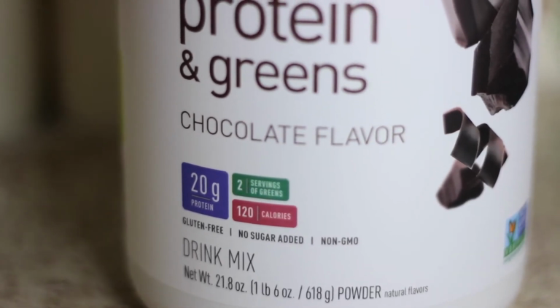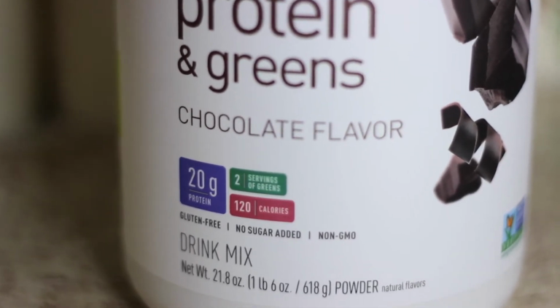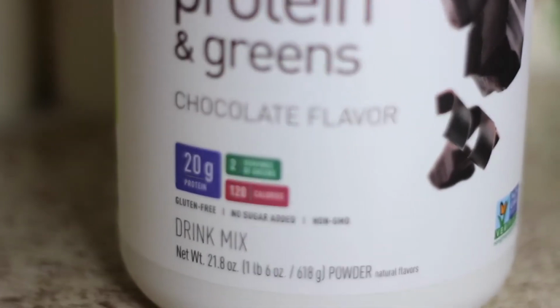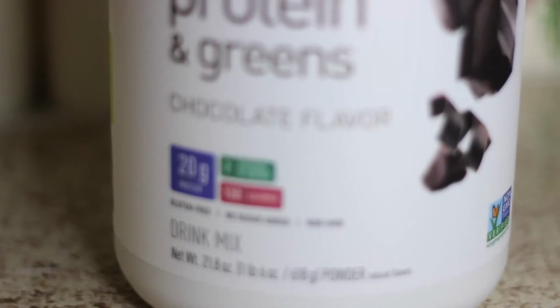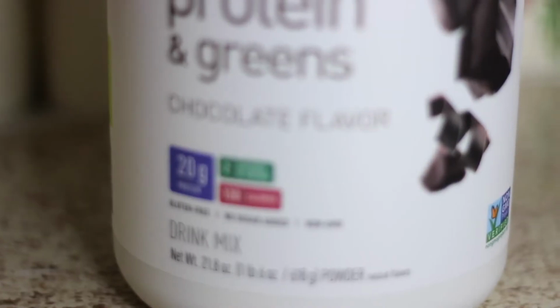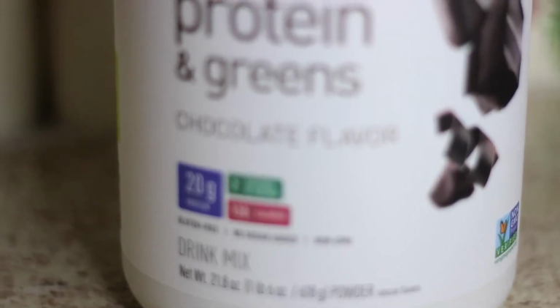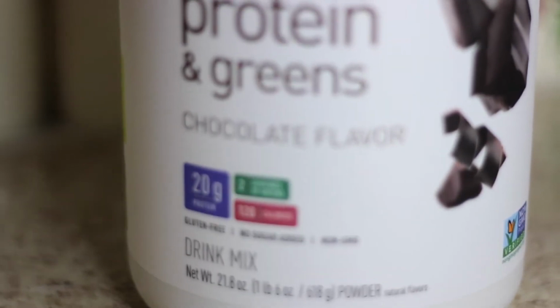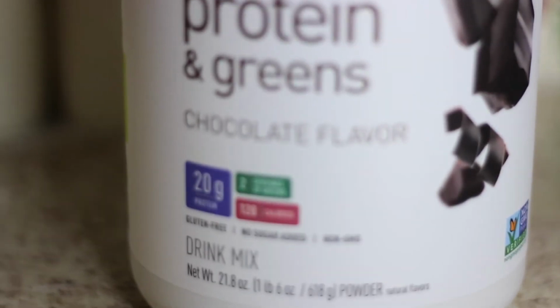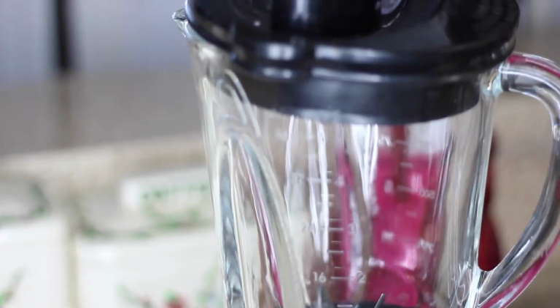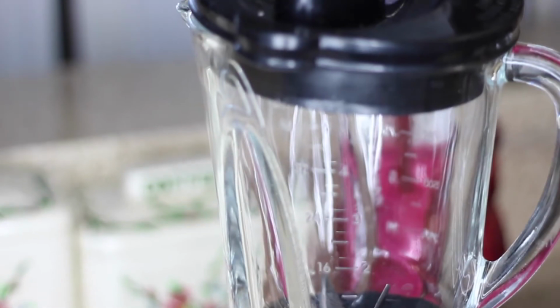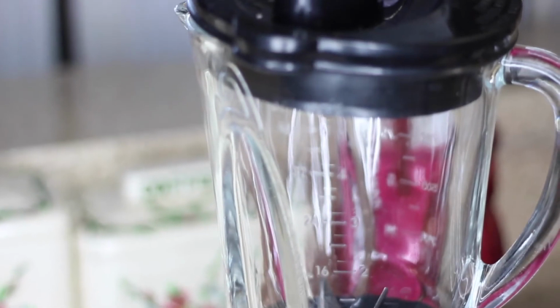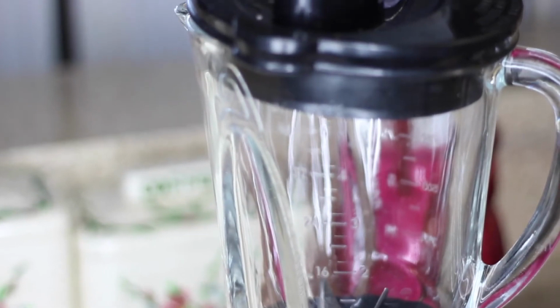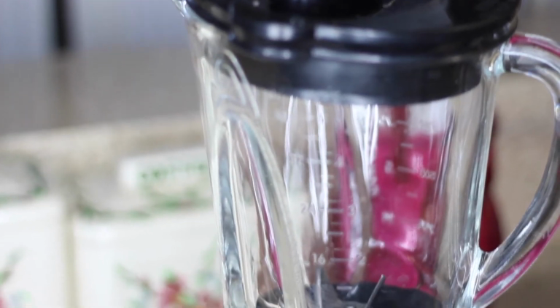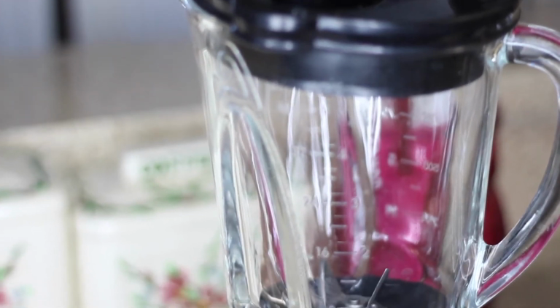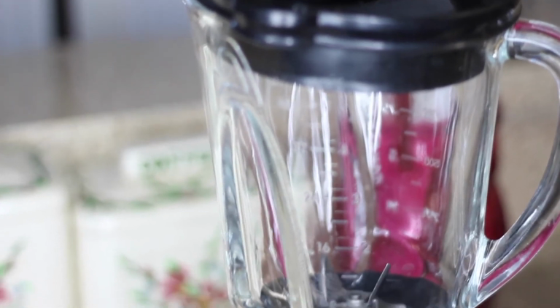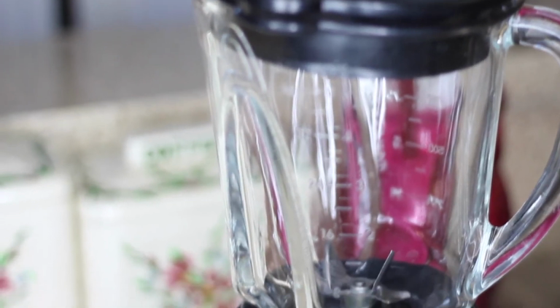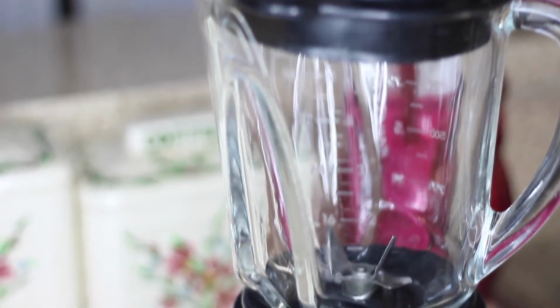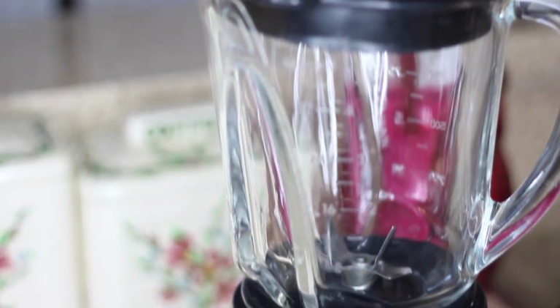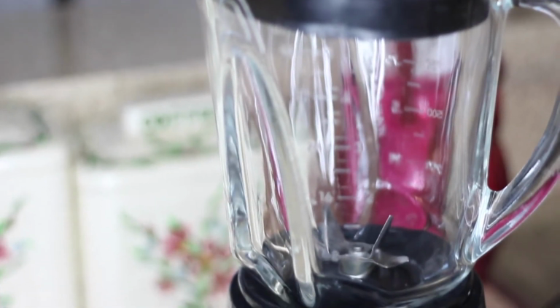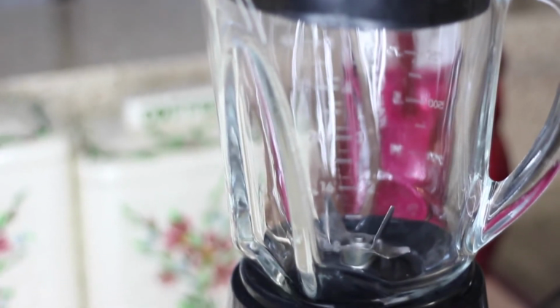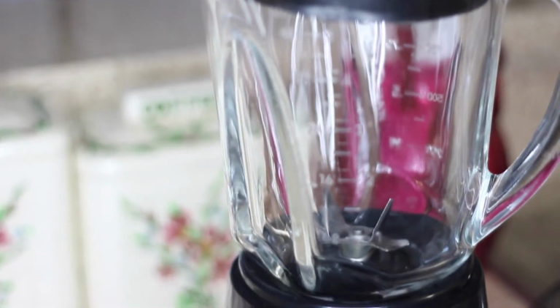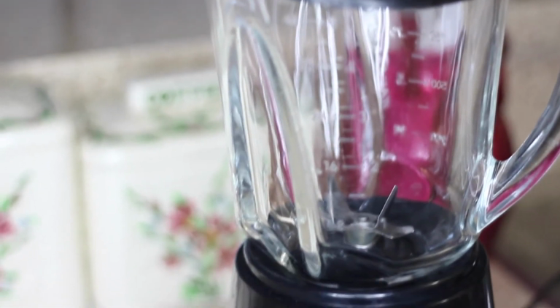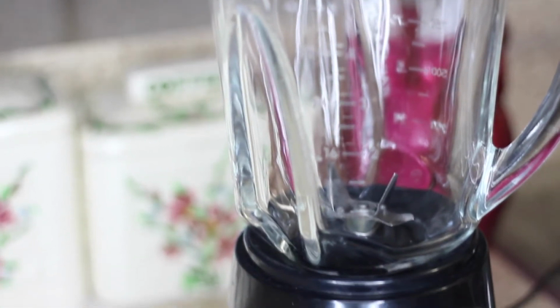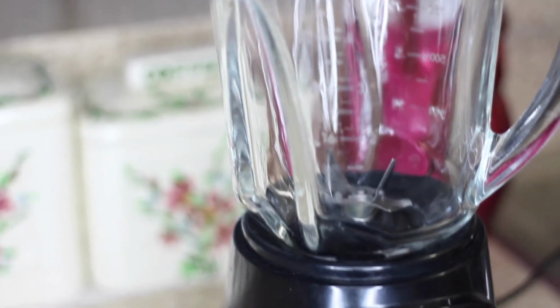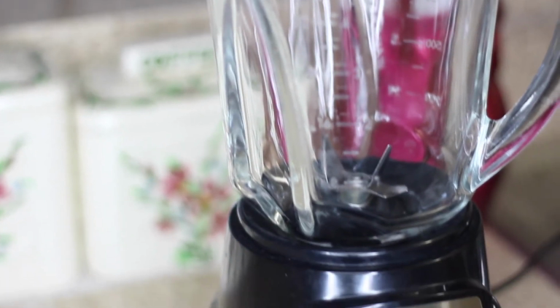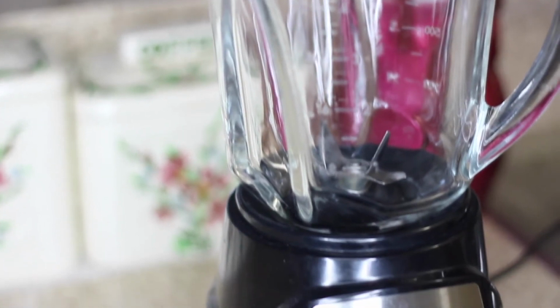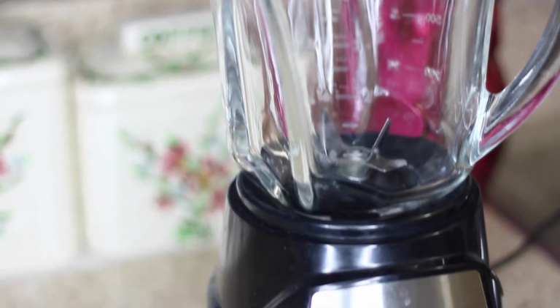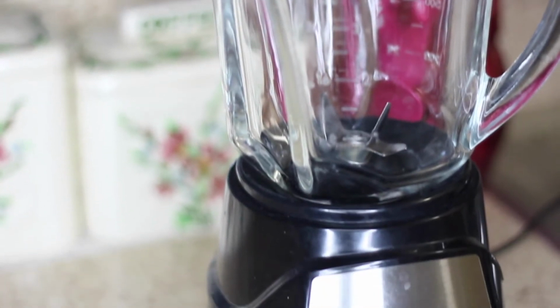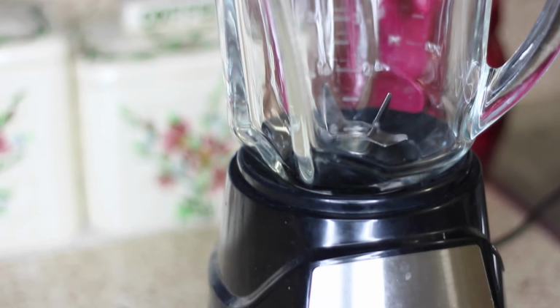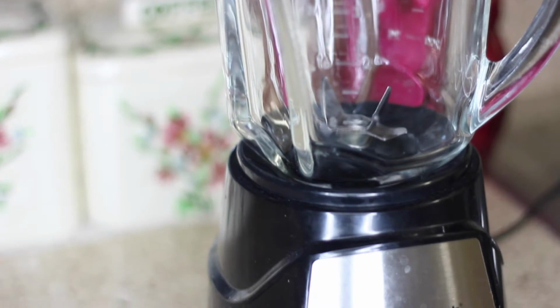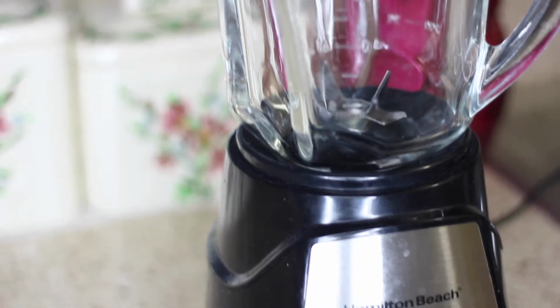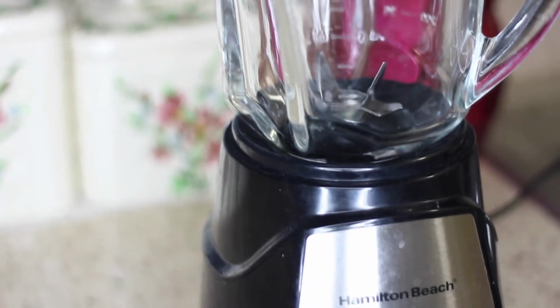All you need is some bananas, the protein powder, and a high-powered blender — just keep watching to find out how to make it.